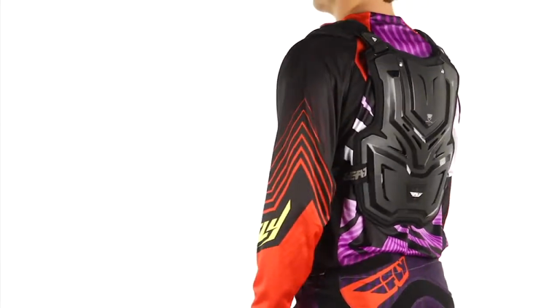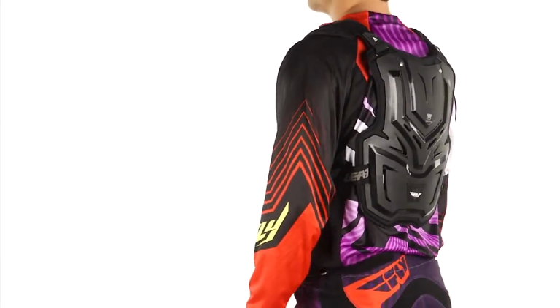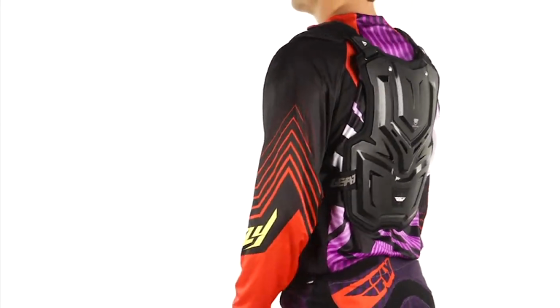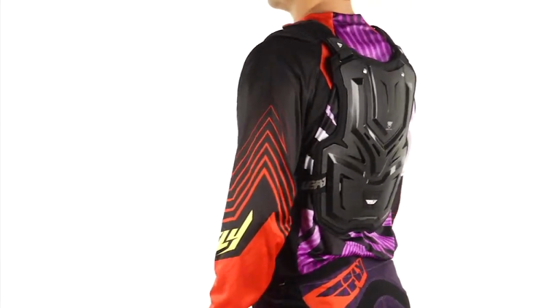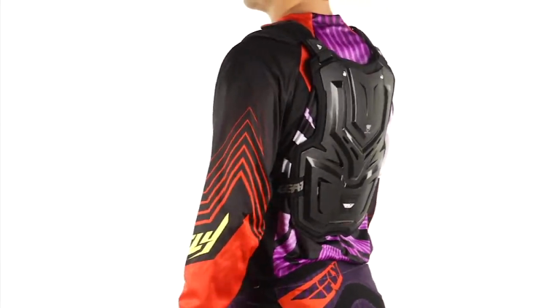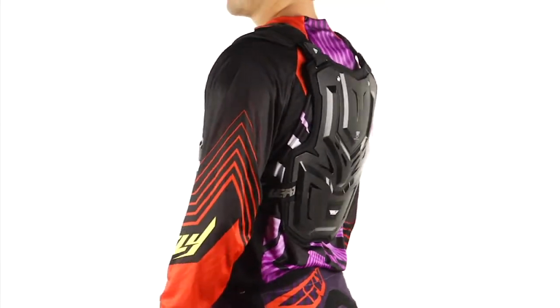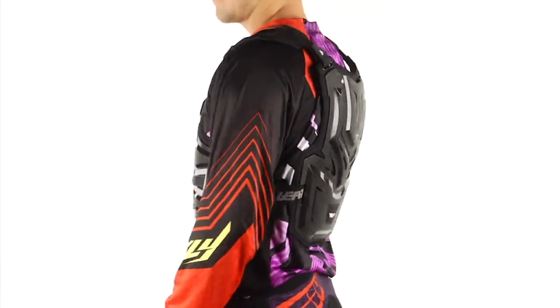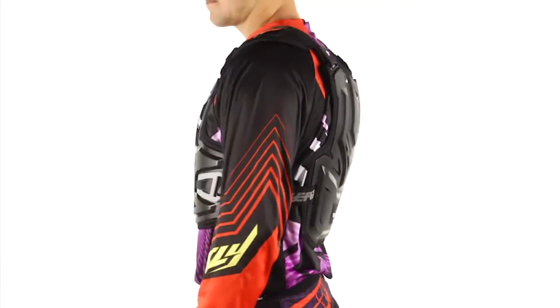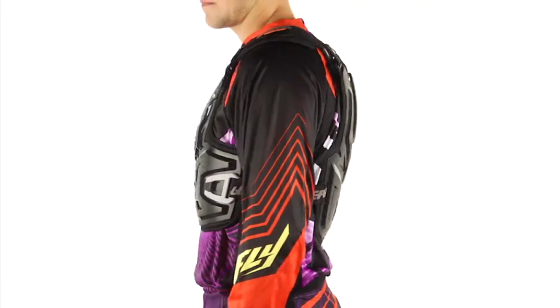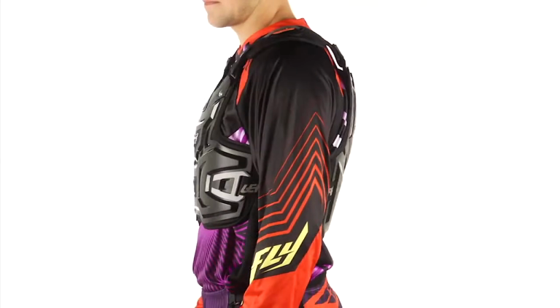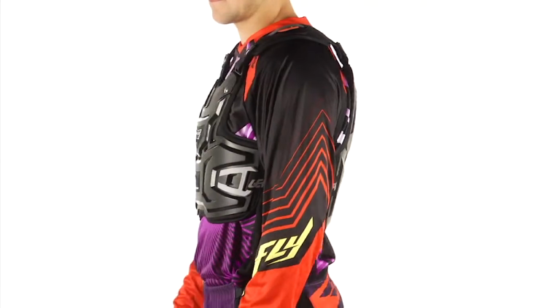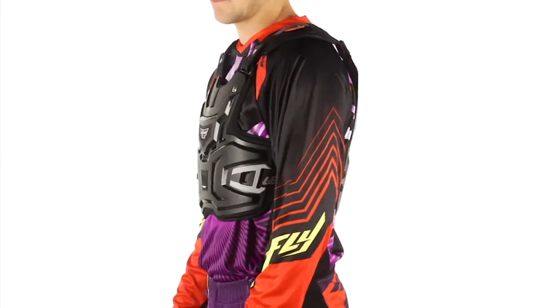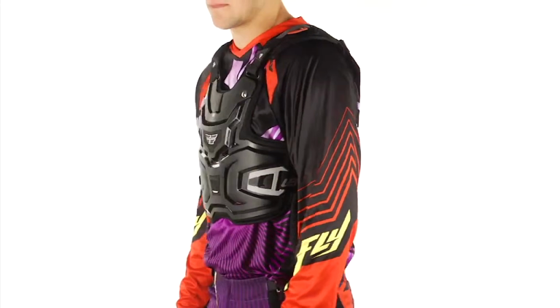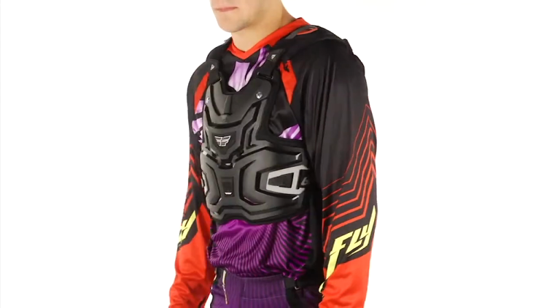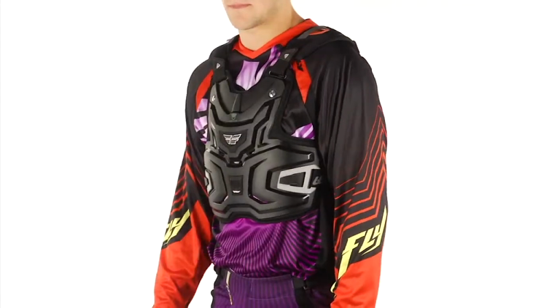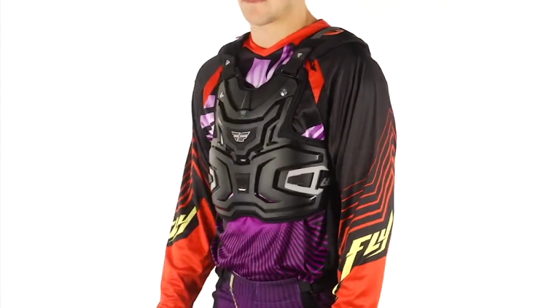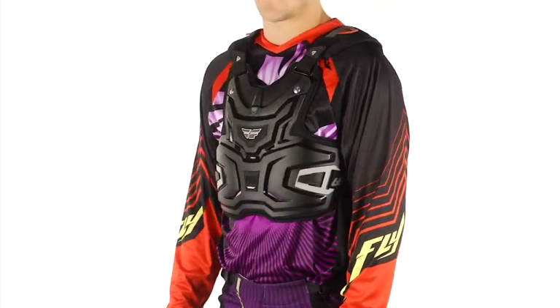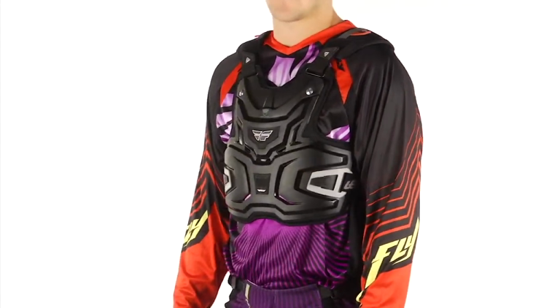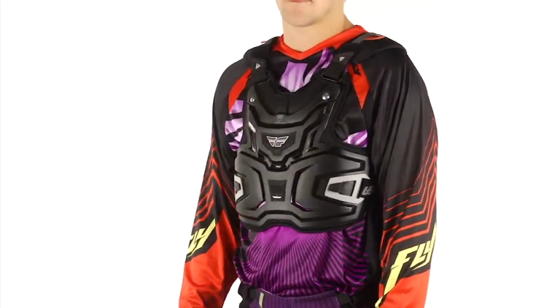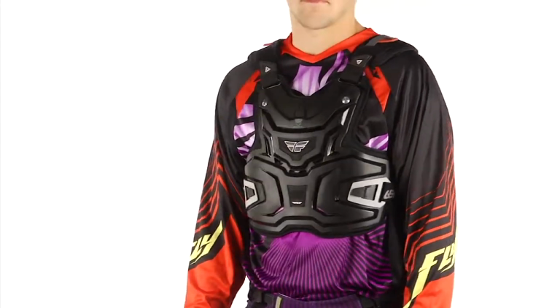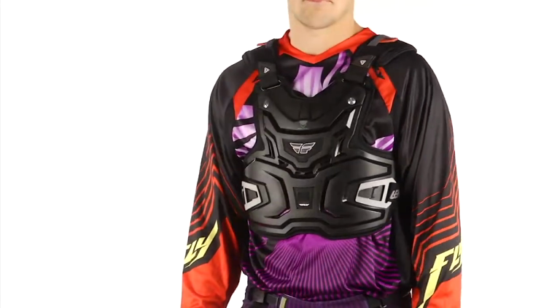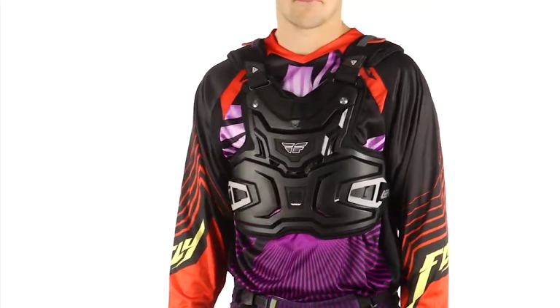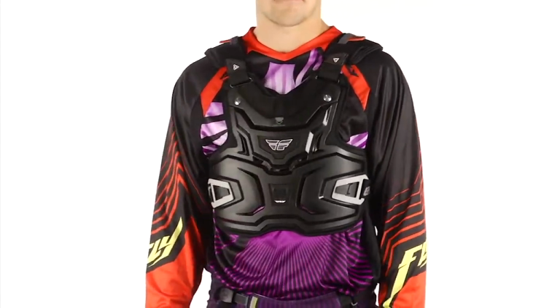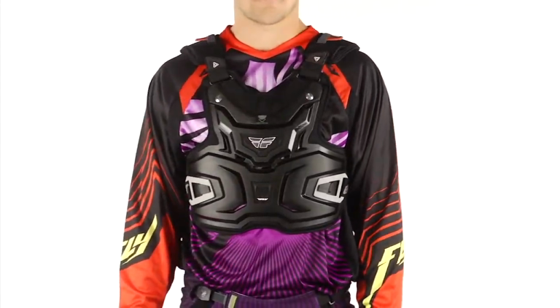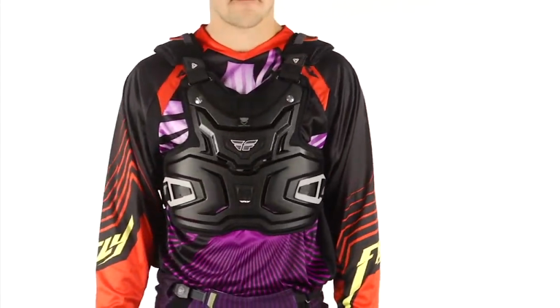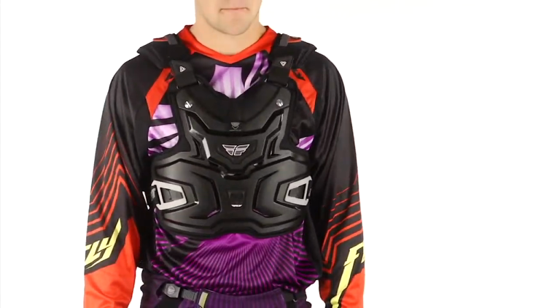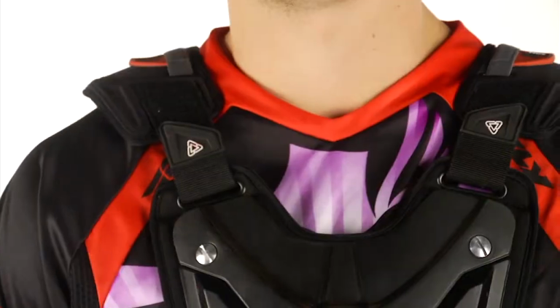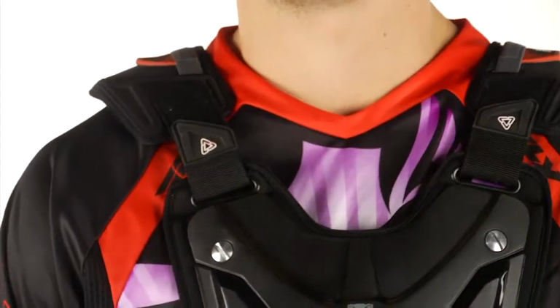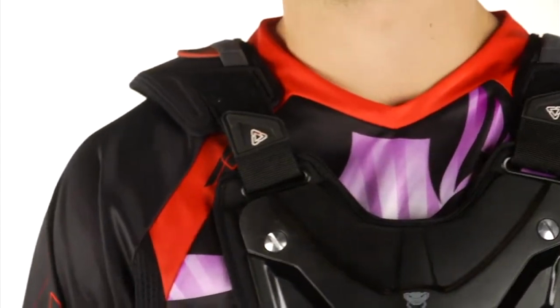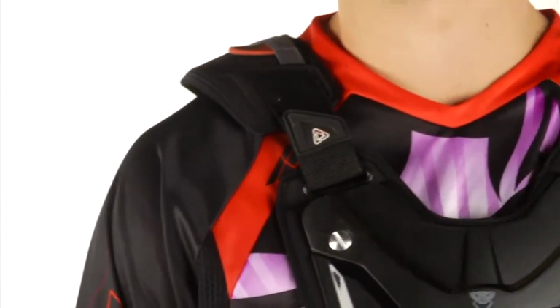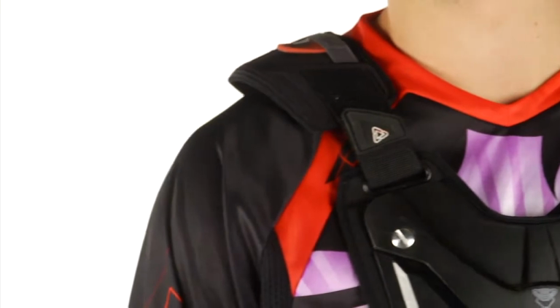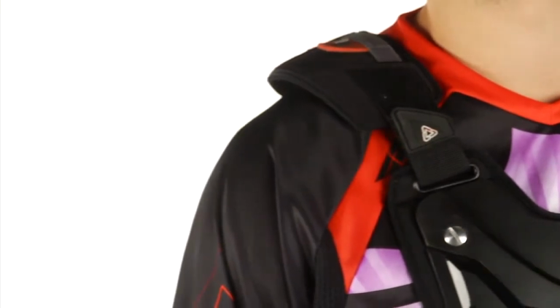You get protection on the shoulders and a completely adjustable buckle system. All of our chest protectors and roost guards are vented to get maximum airflow.